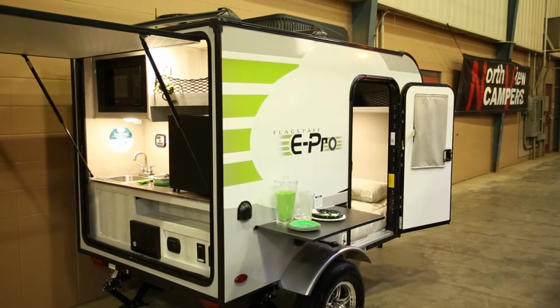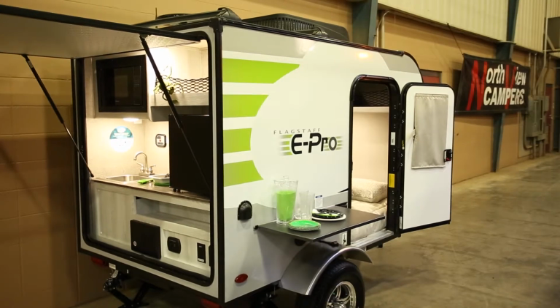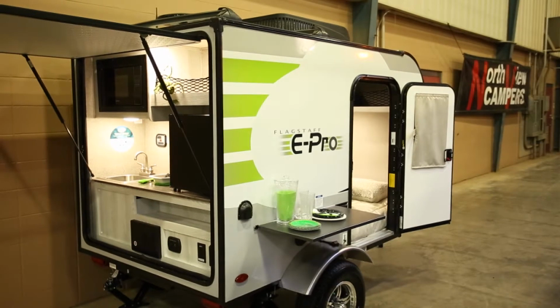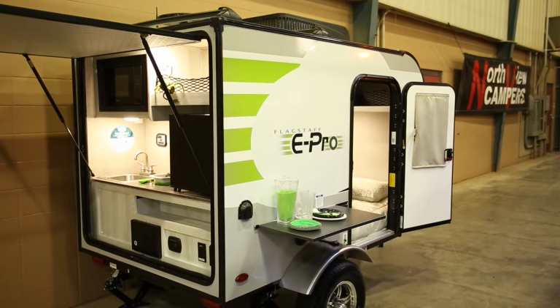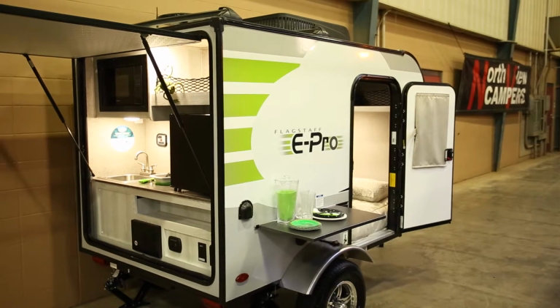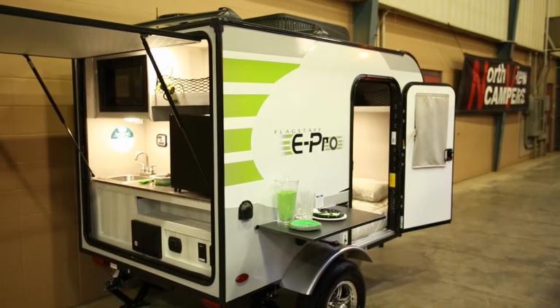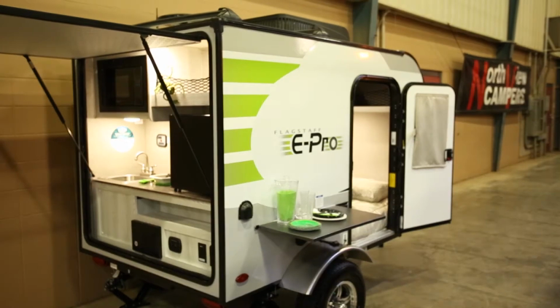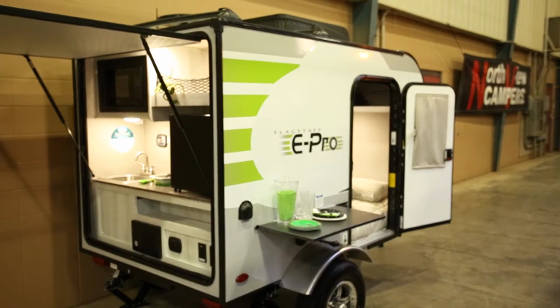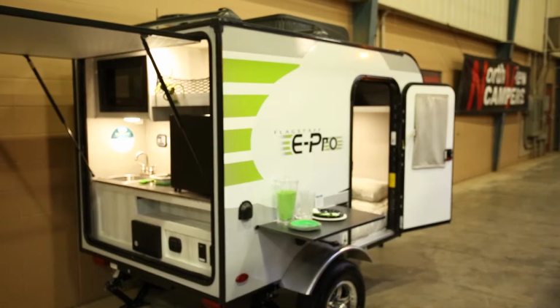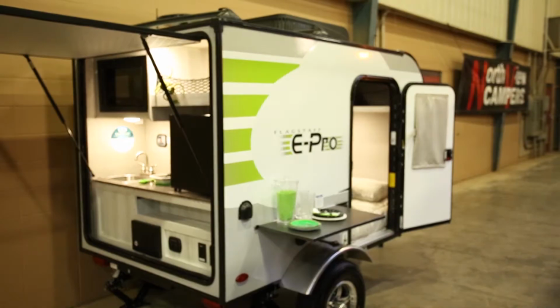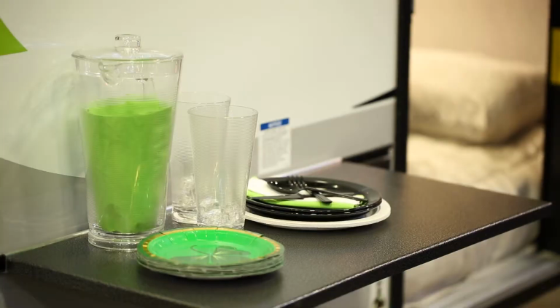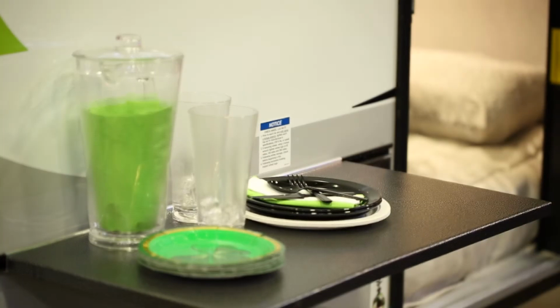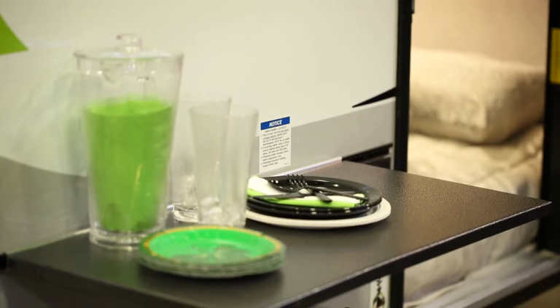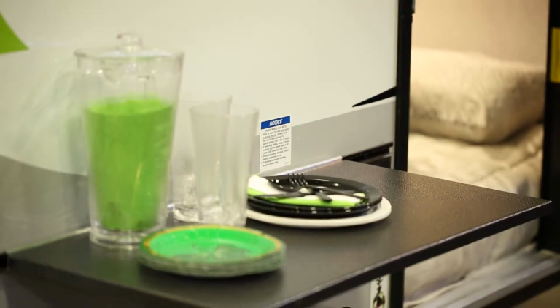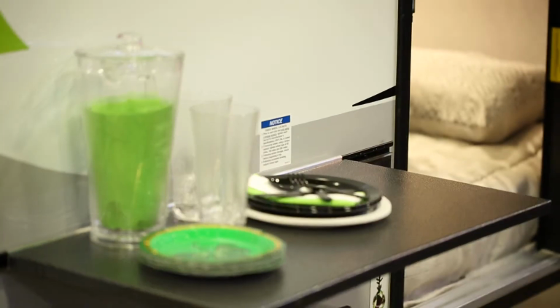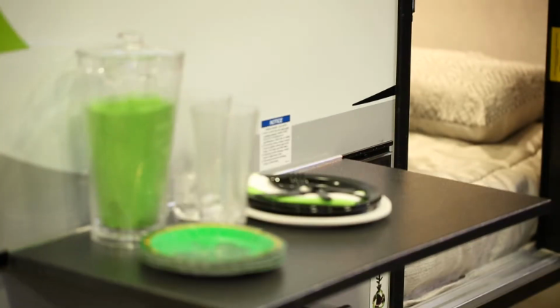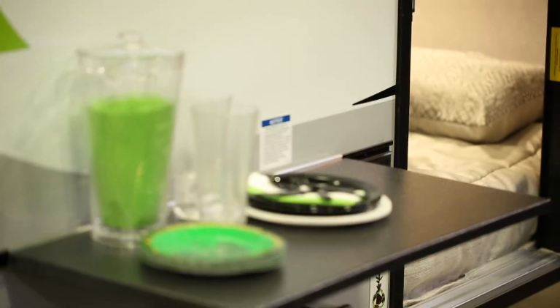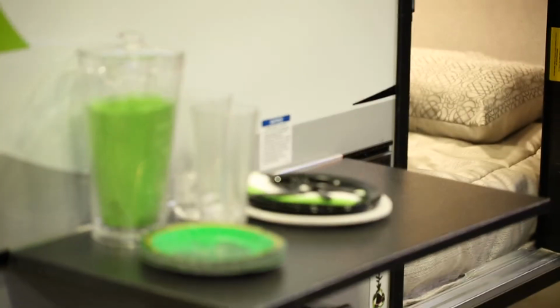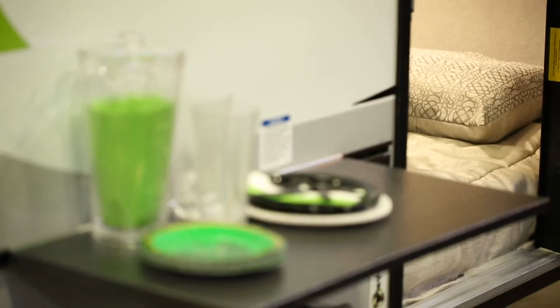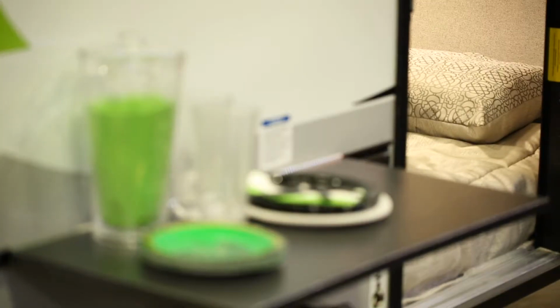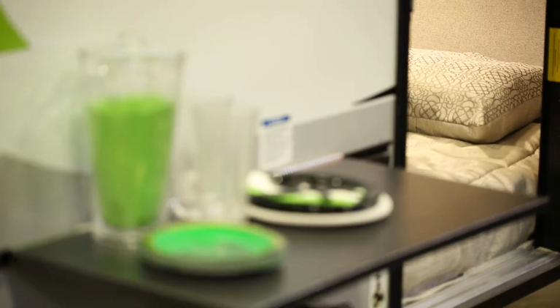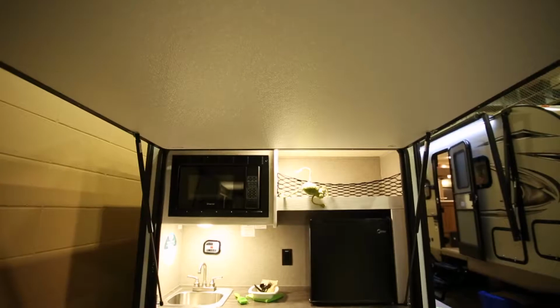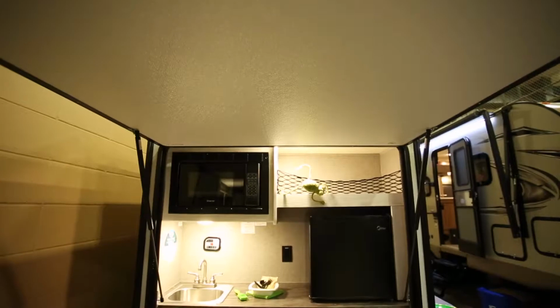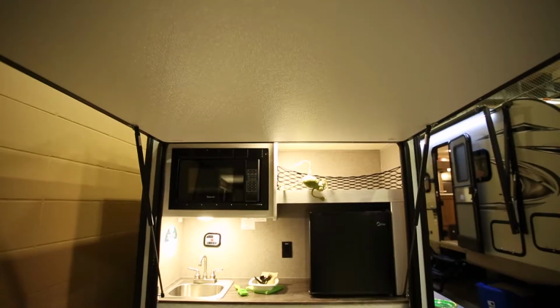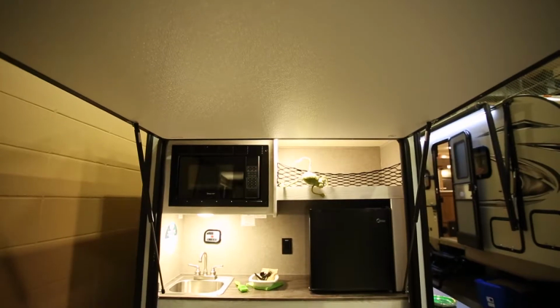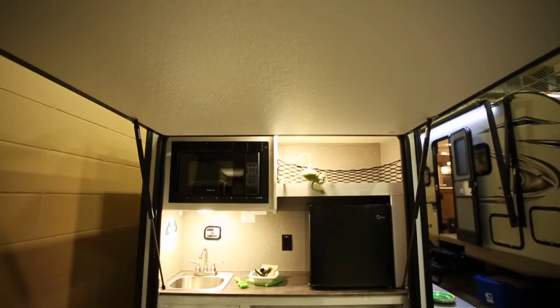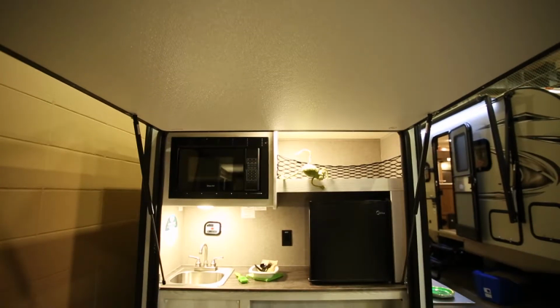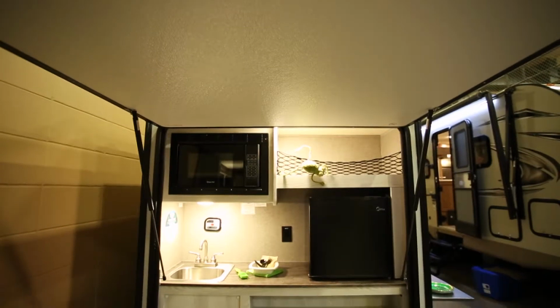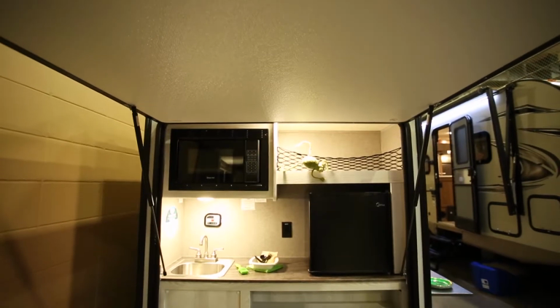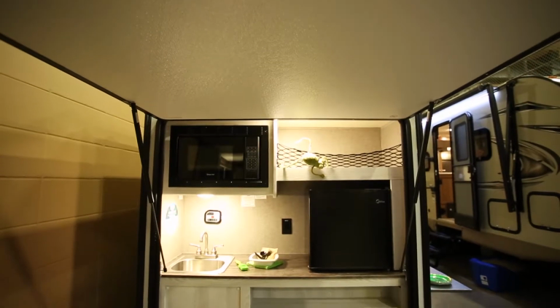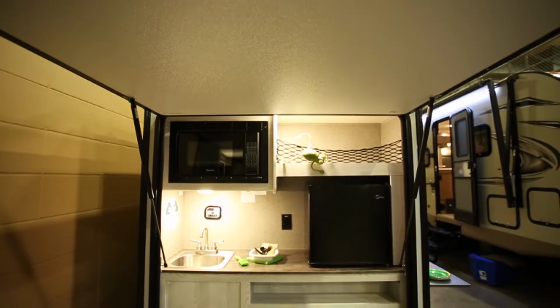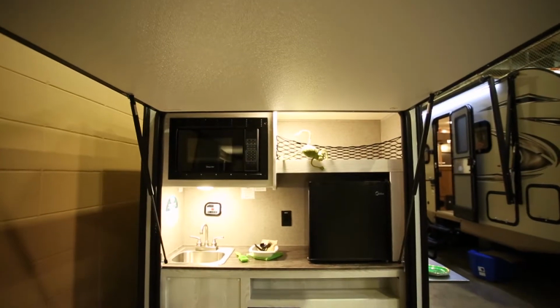It's got an air conditioner on it. There's no bathroom in this model. It's very simple and very basic.